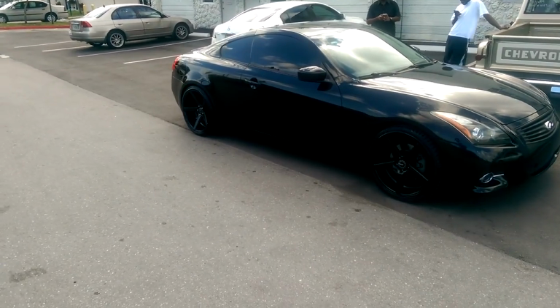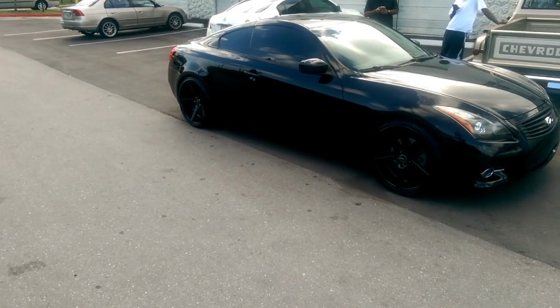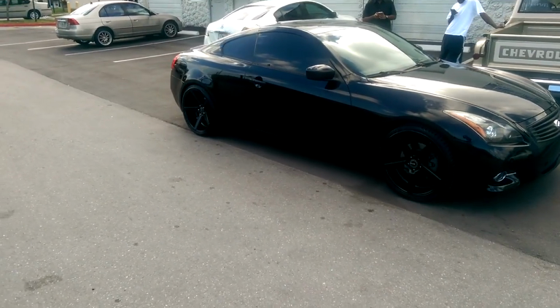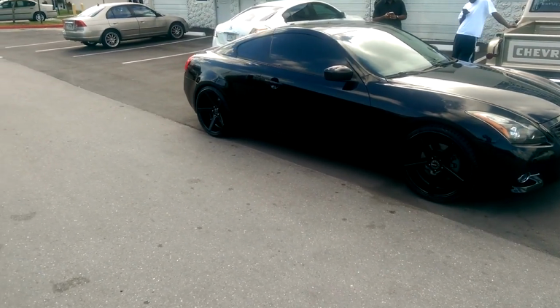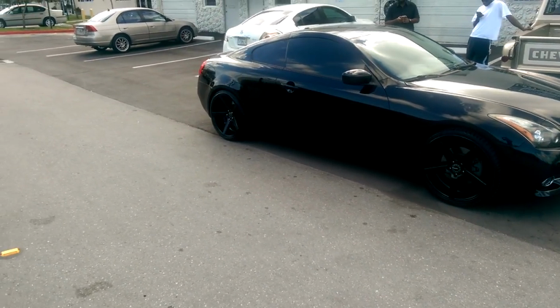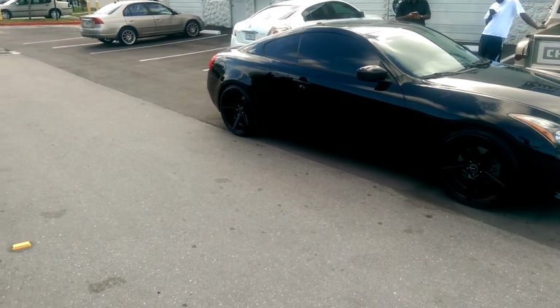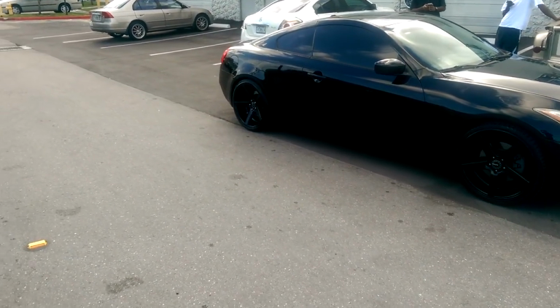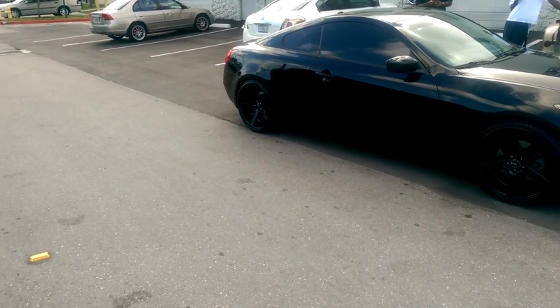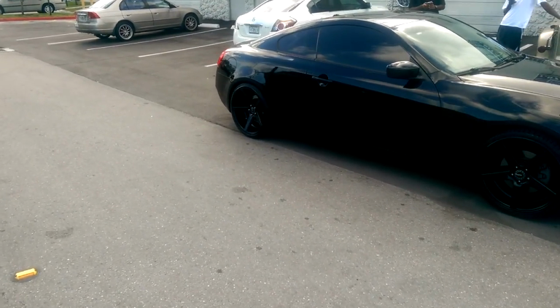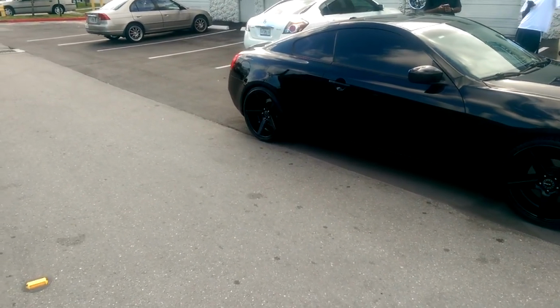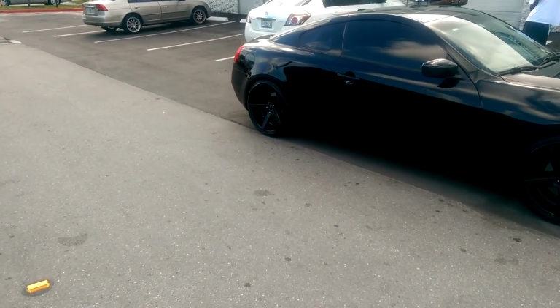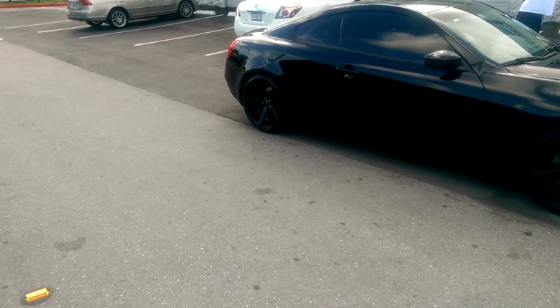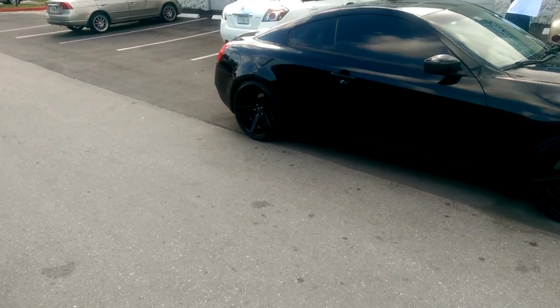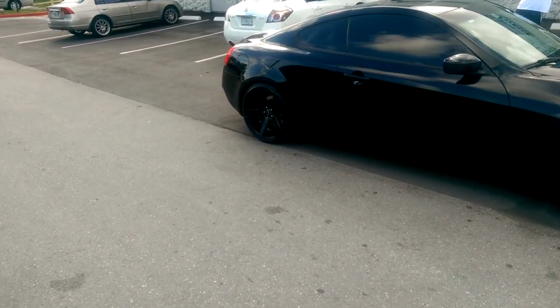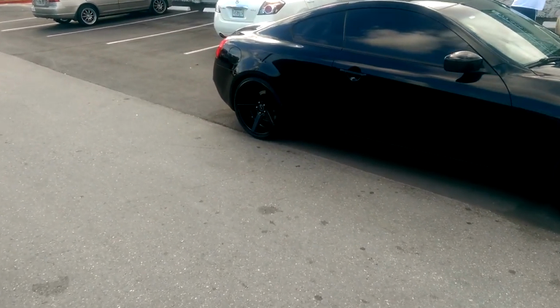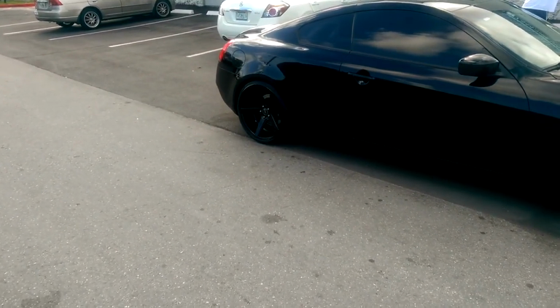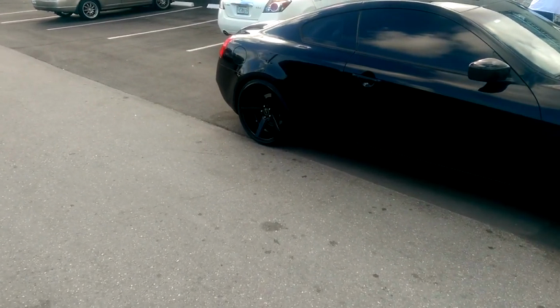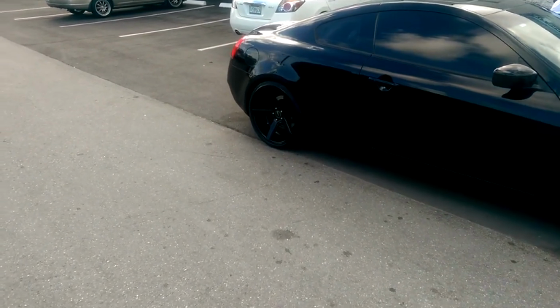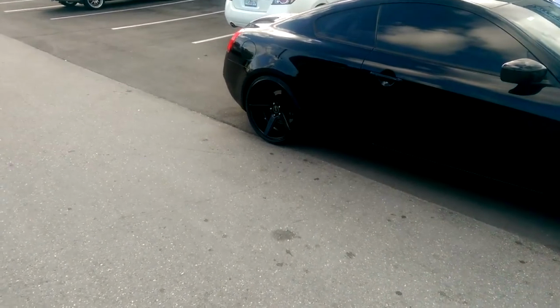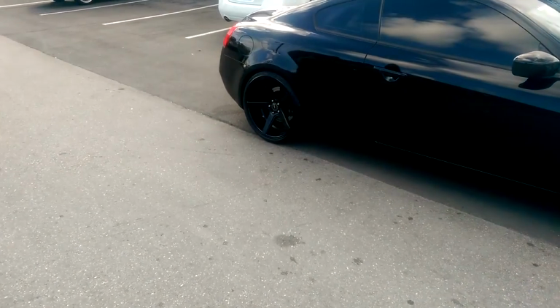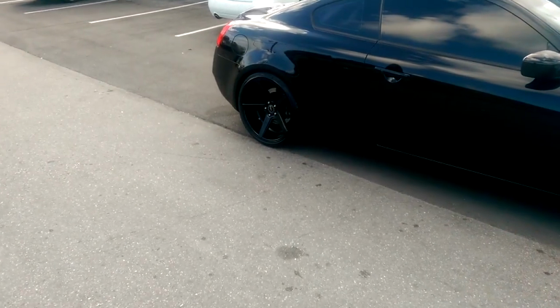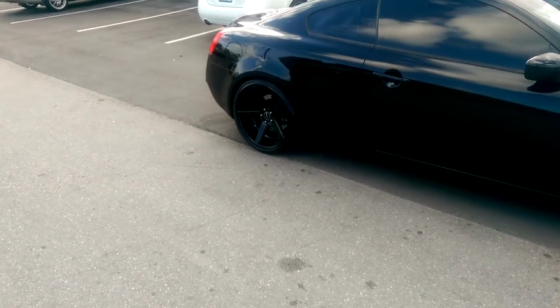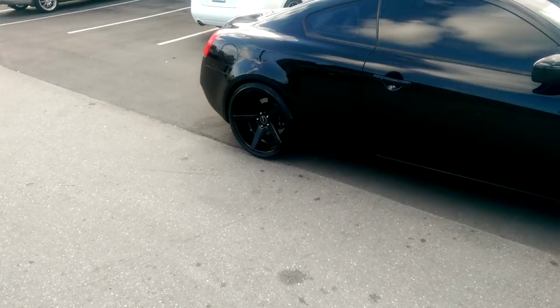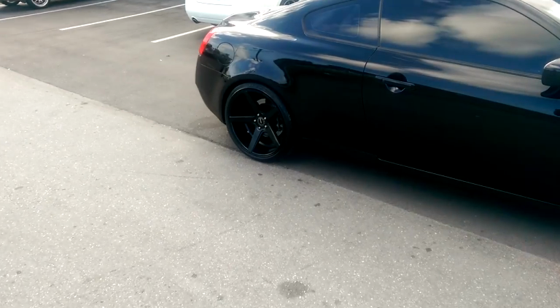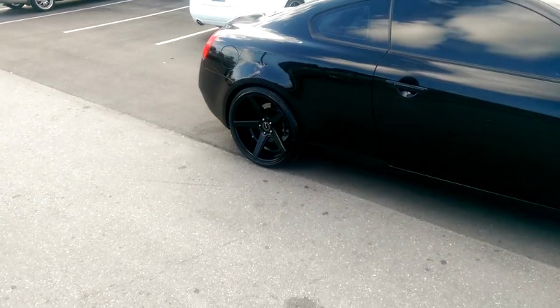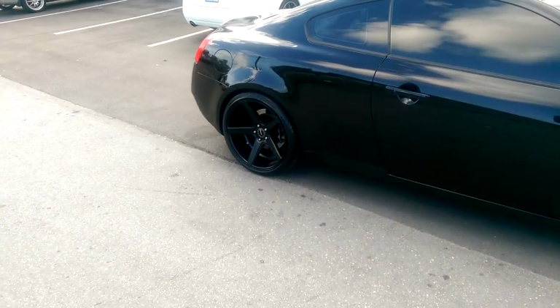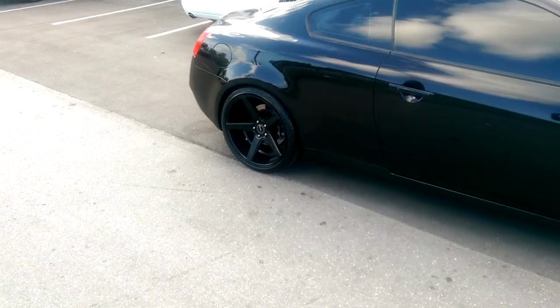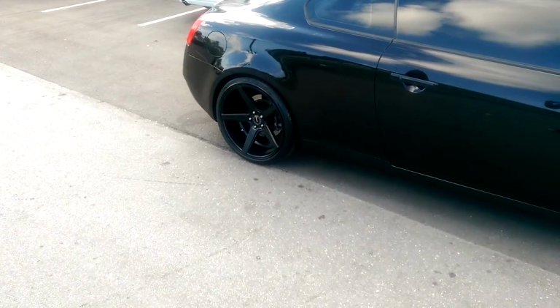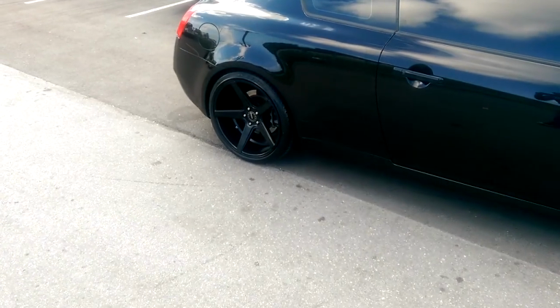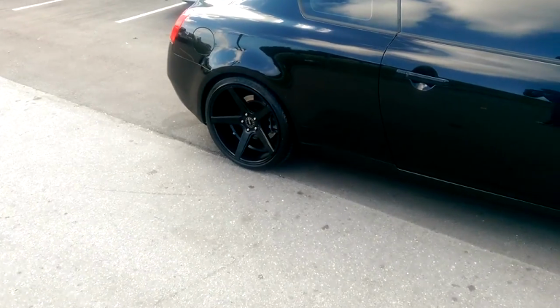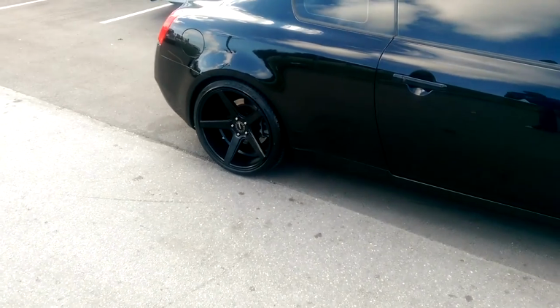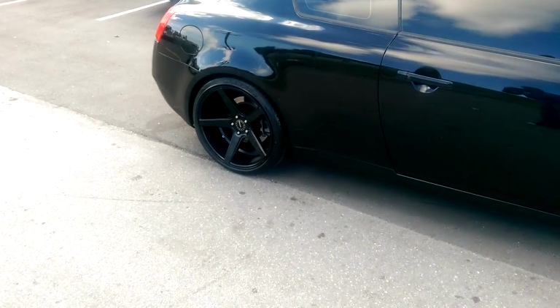This is your boy KB from Doves and Tires TV signing off. And here's a look at that nice looking concave in the back.